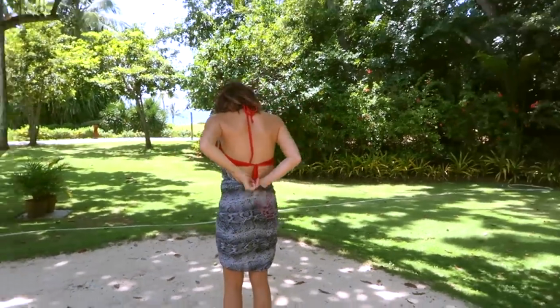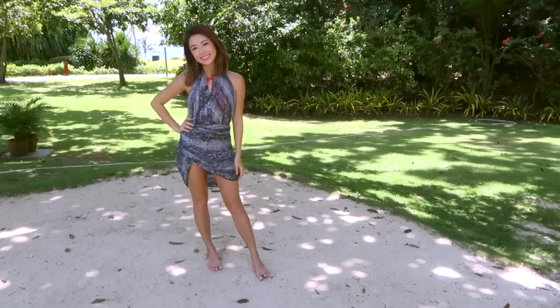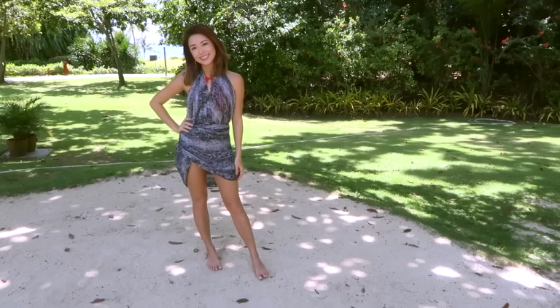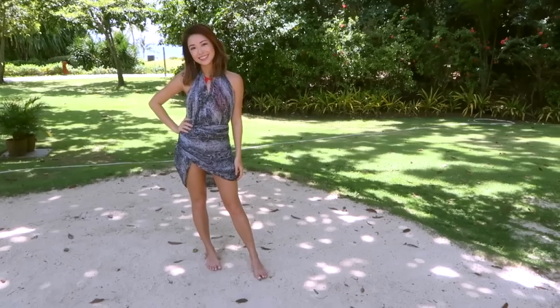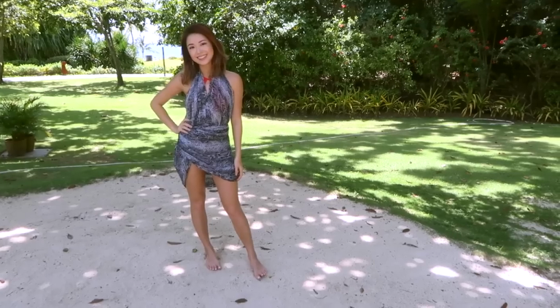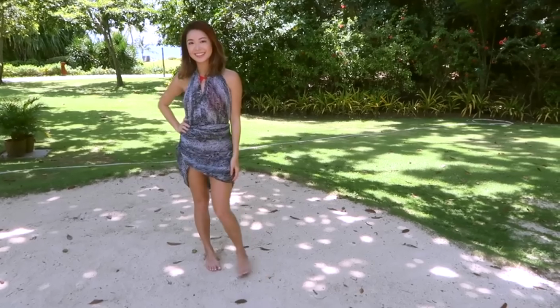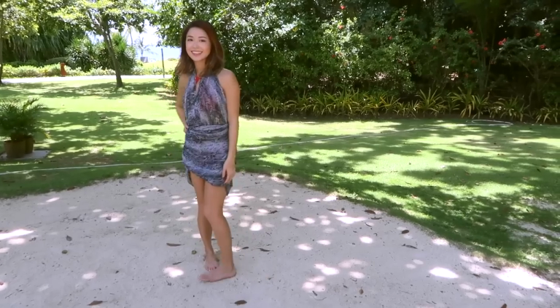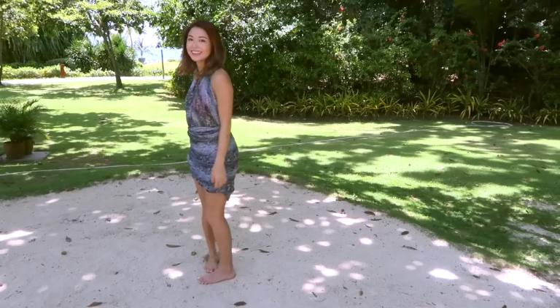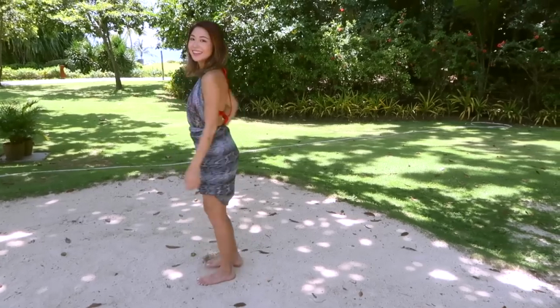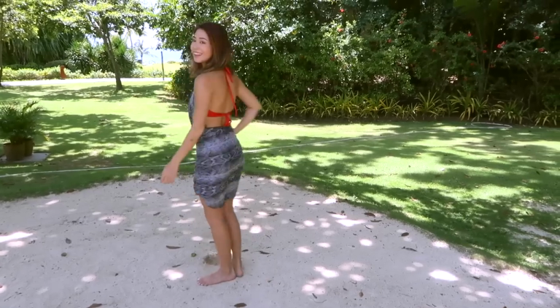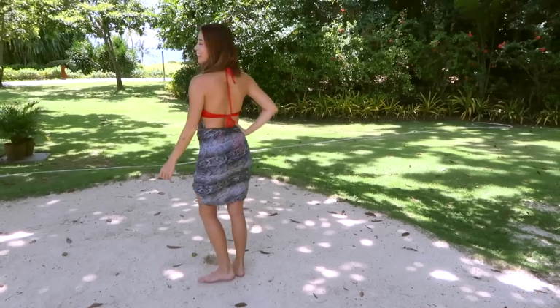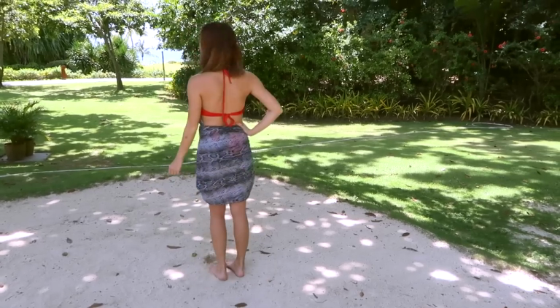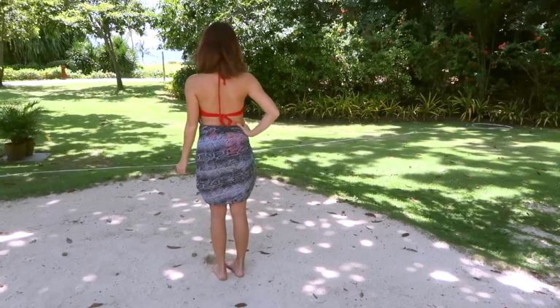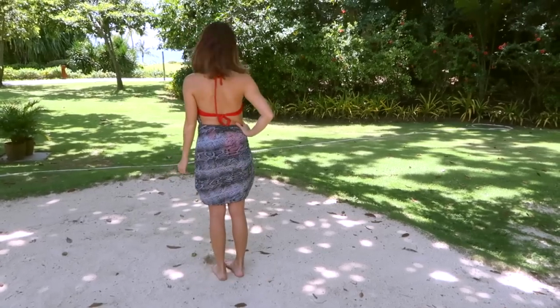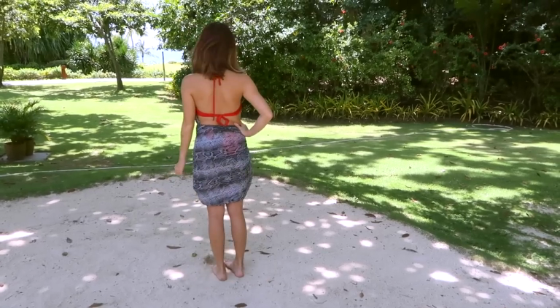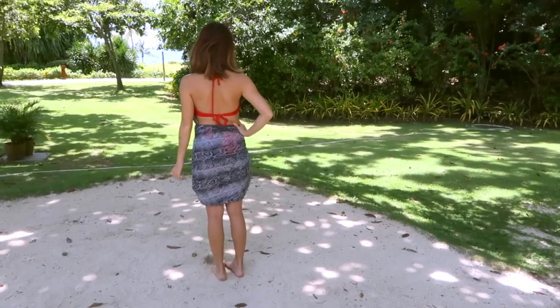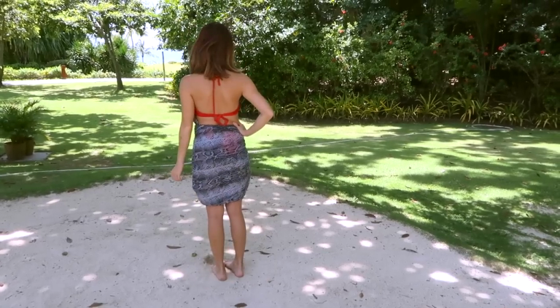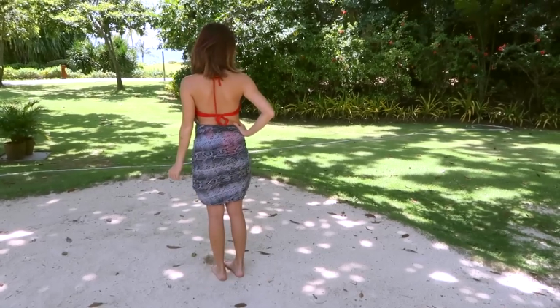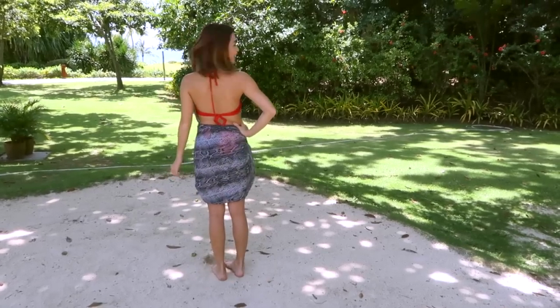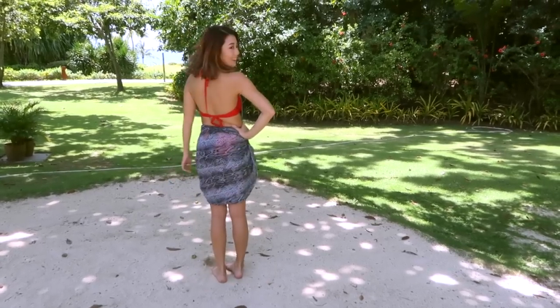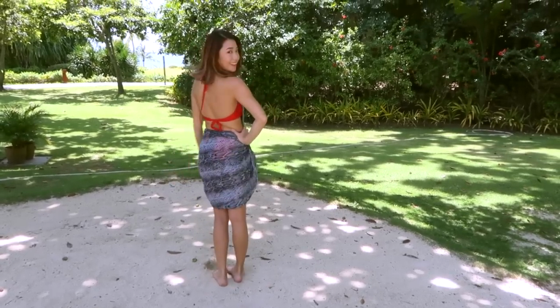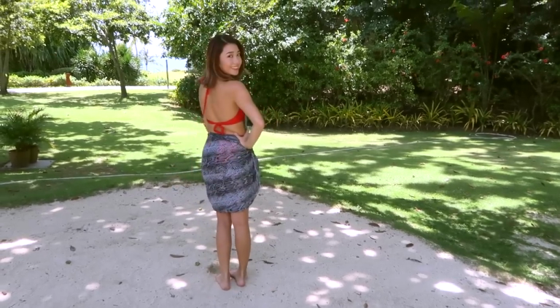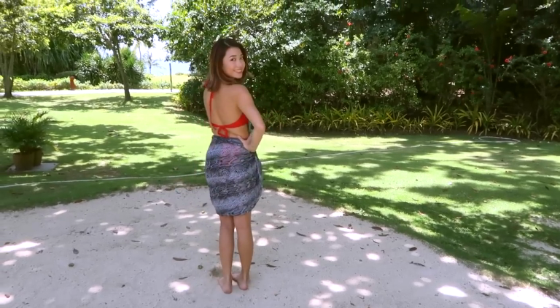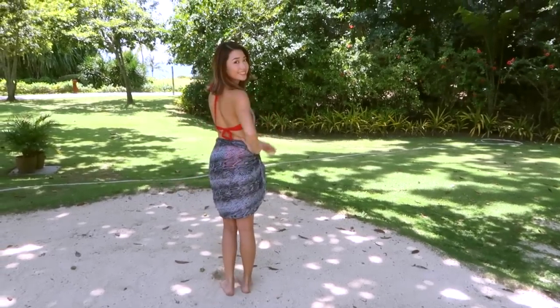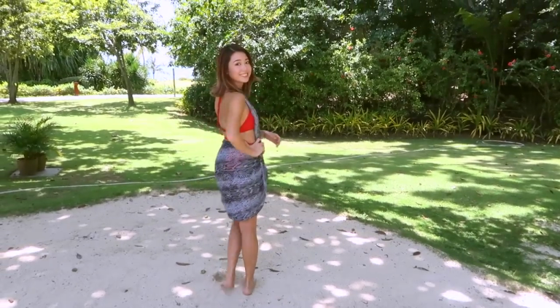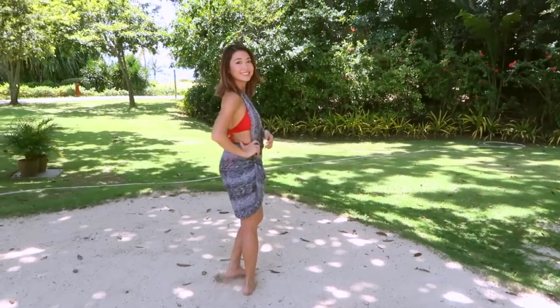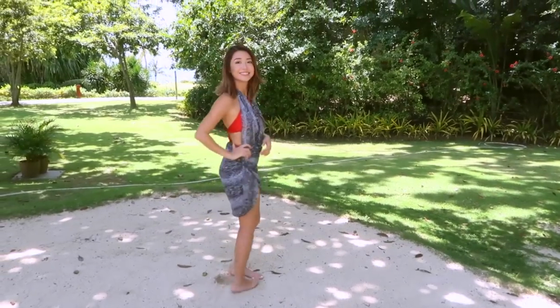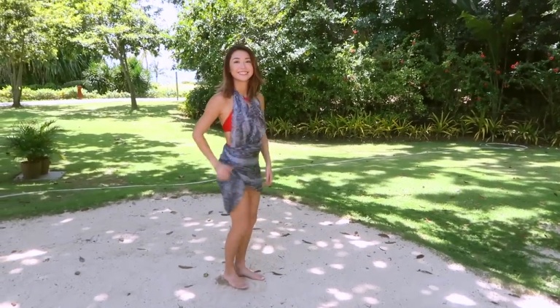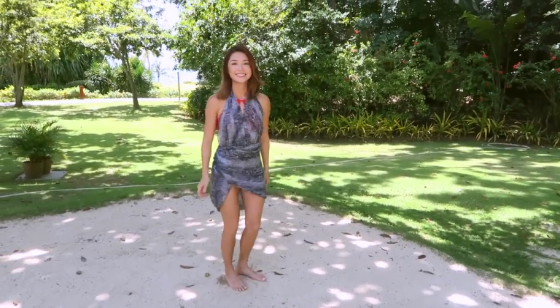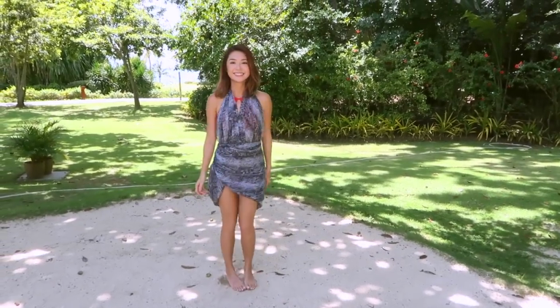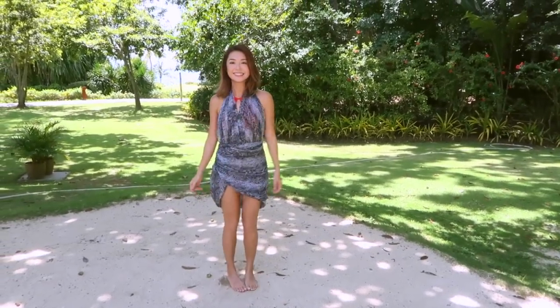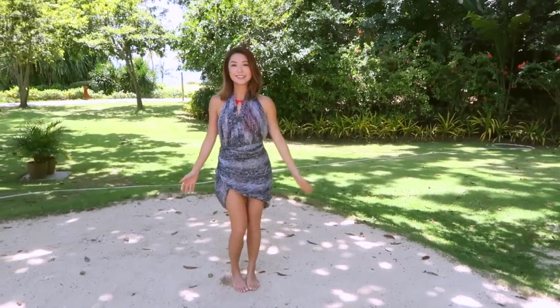And then tuck that knot in so it doesn't show. And here it is! A mini dress that you can wear to the beach or to a fun girls' night out.